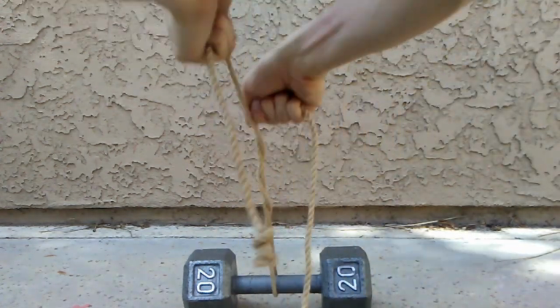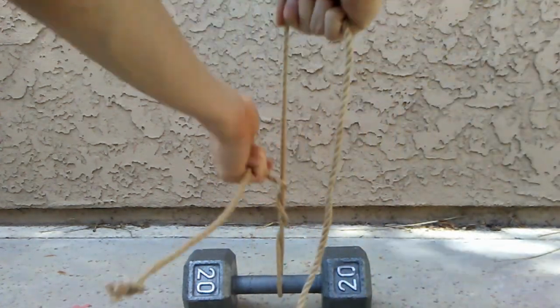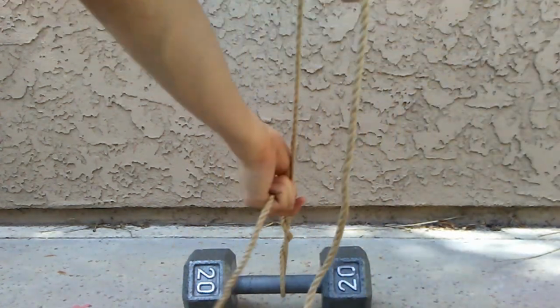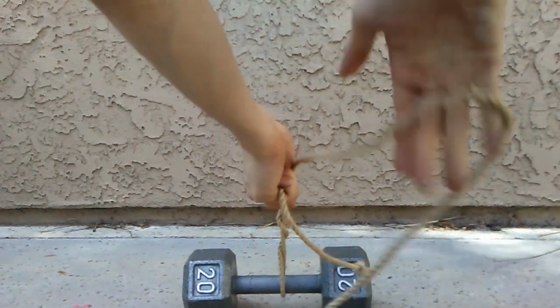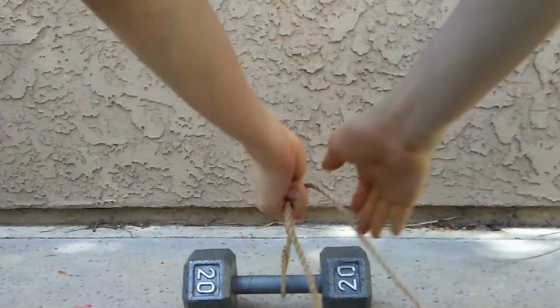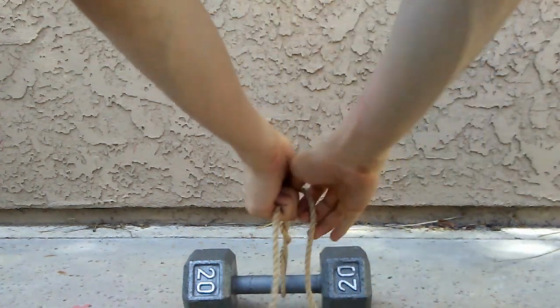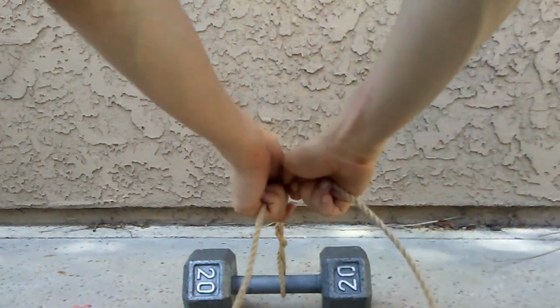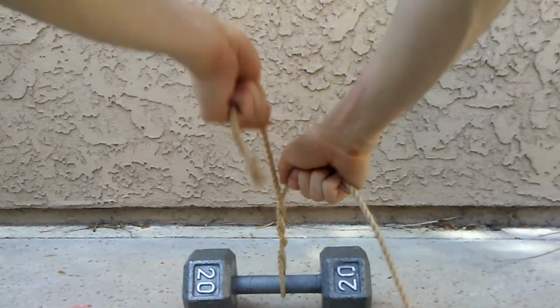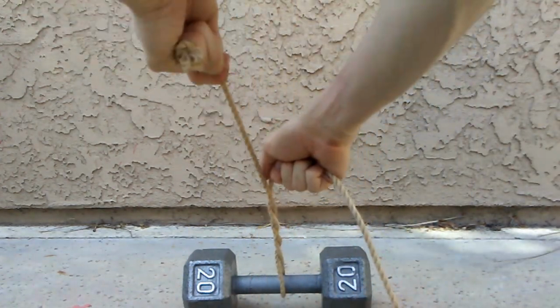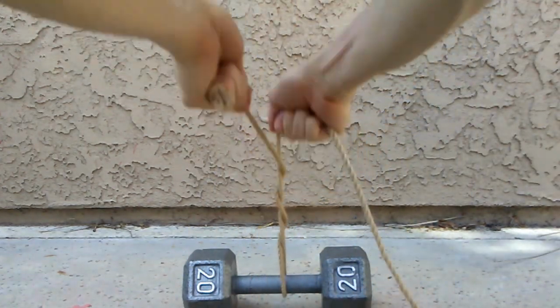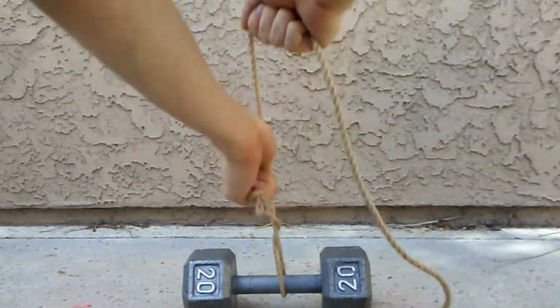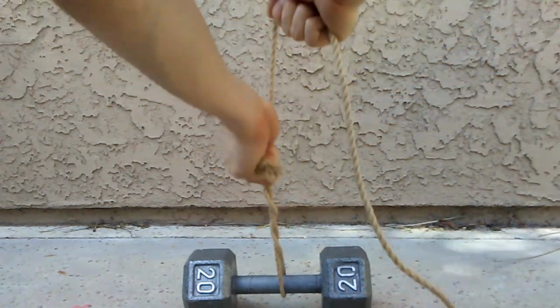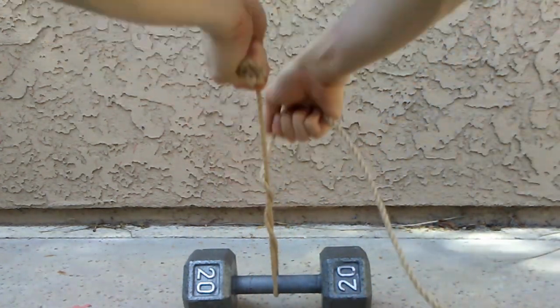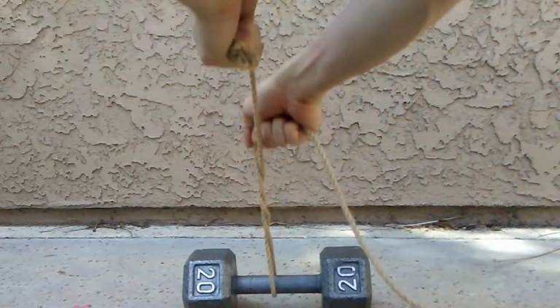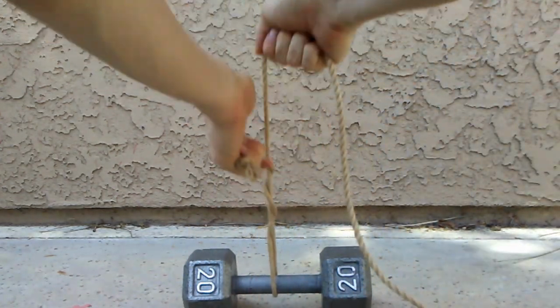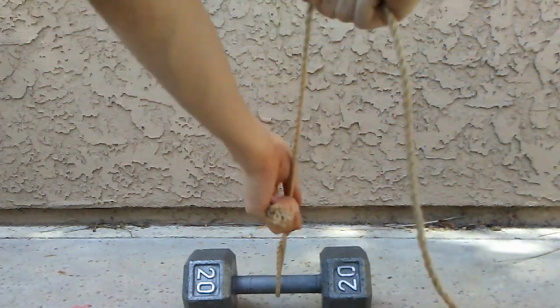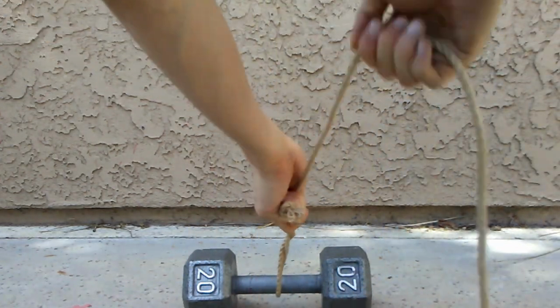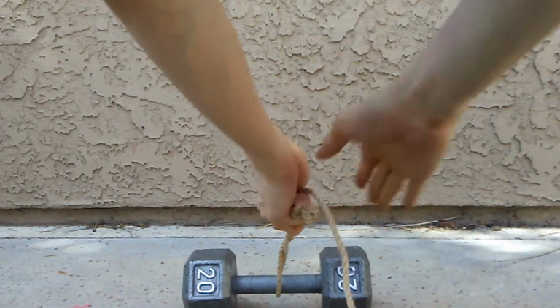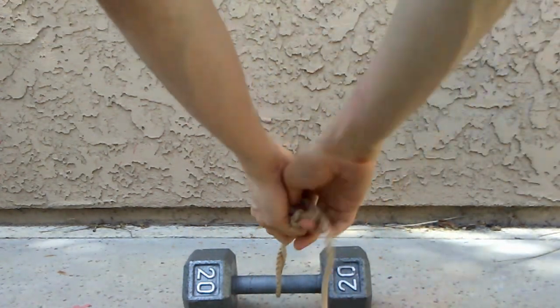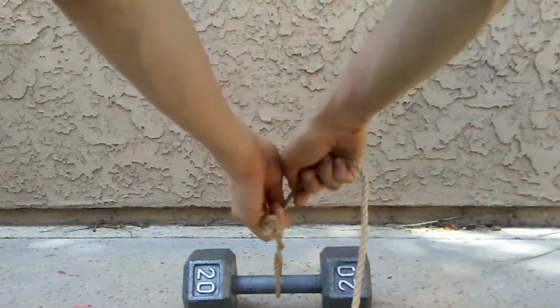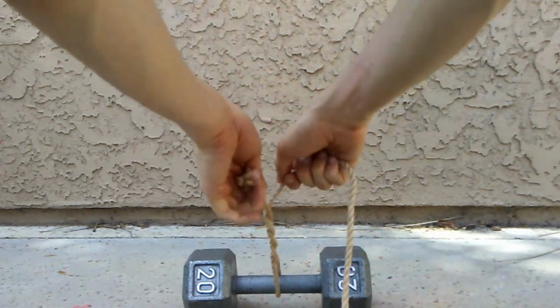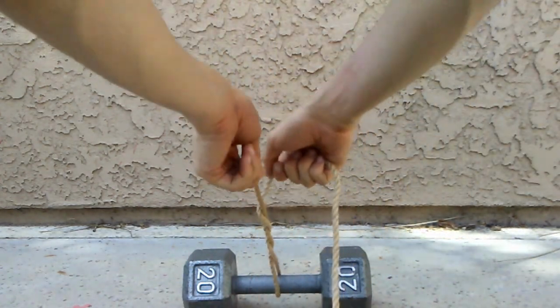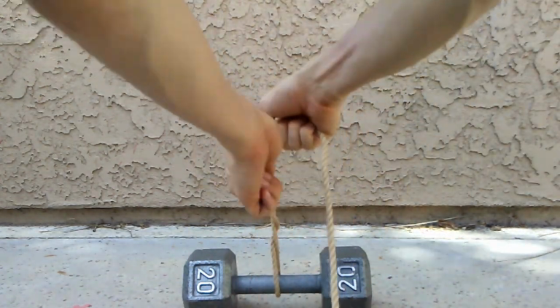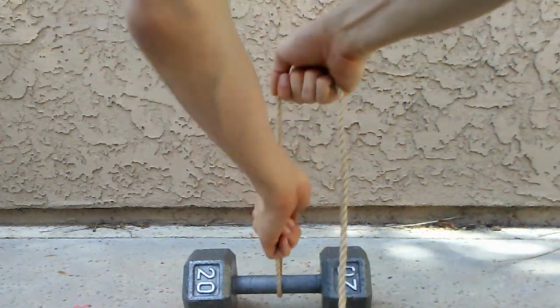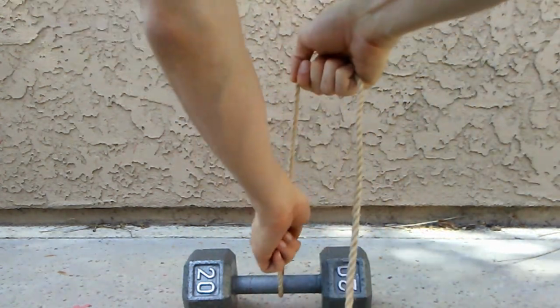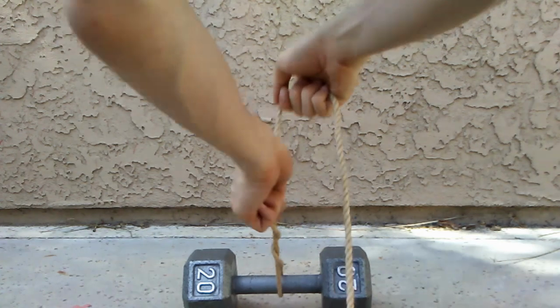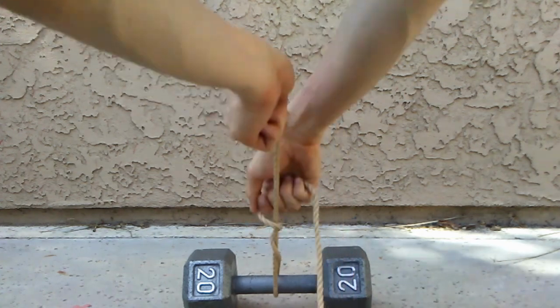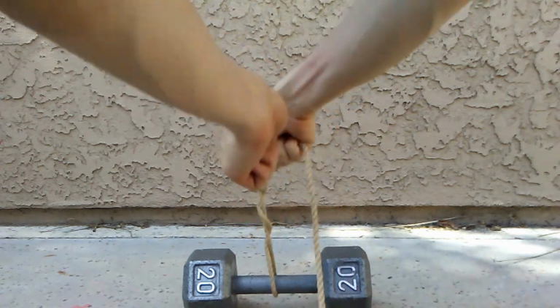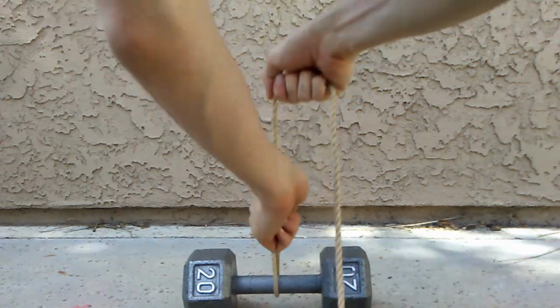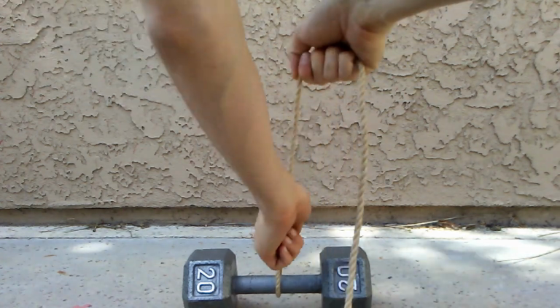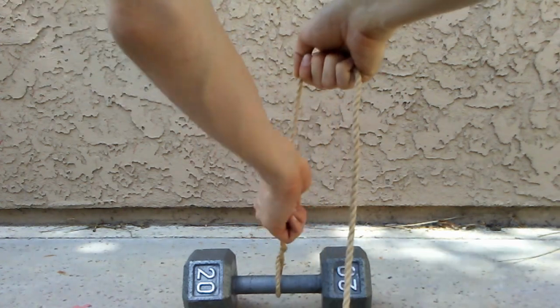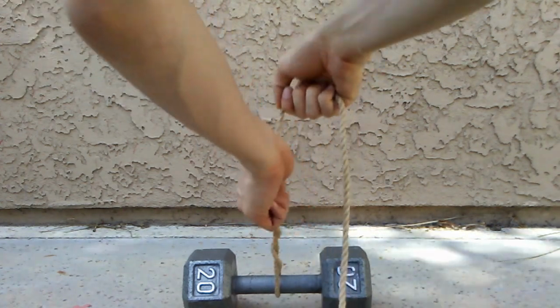Continue this motion until you reach the end. The rope should feel significantly softer when you're done.